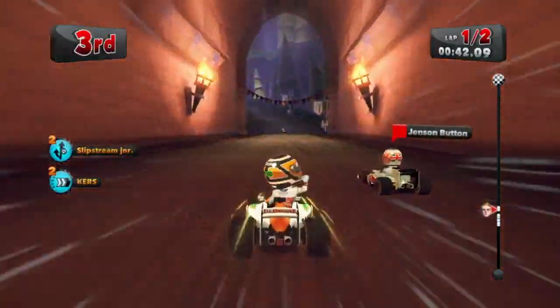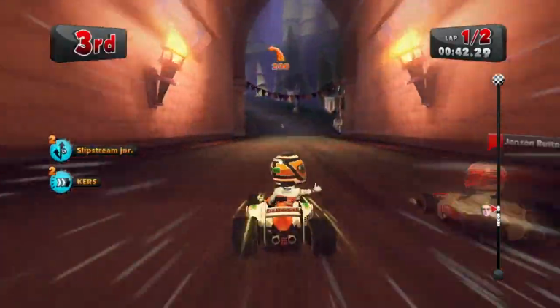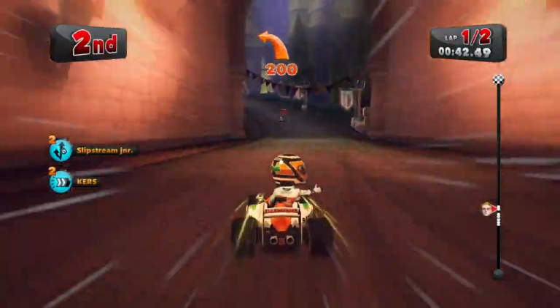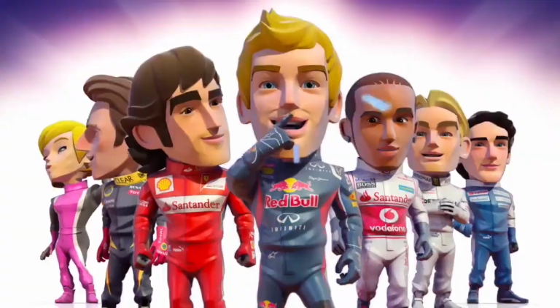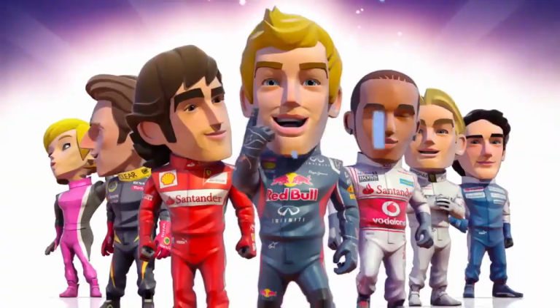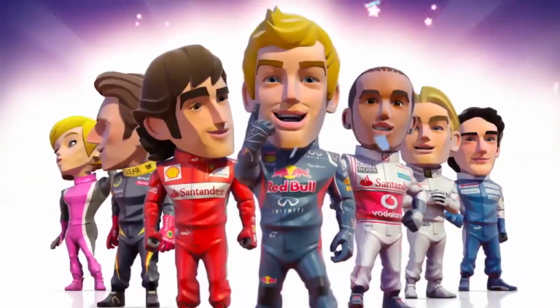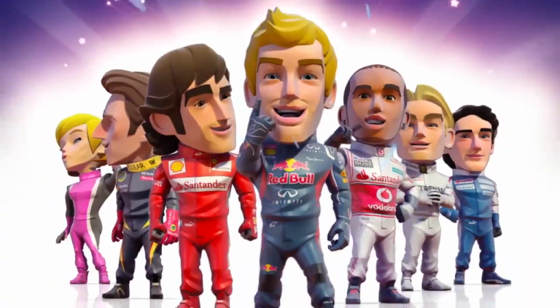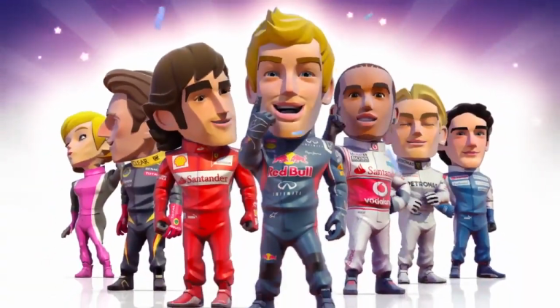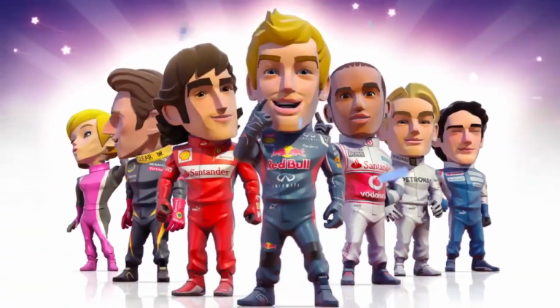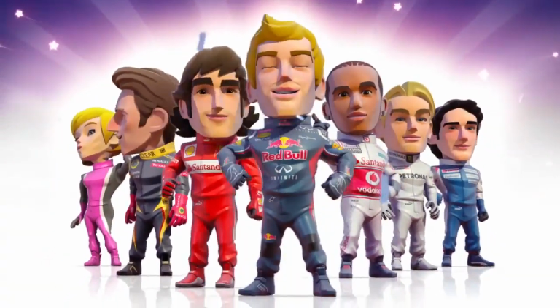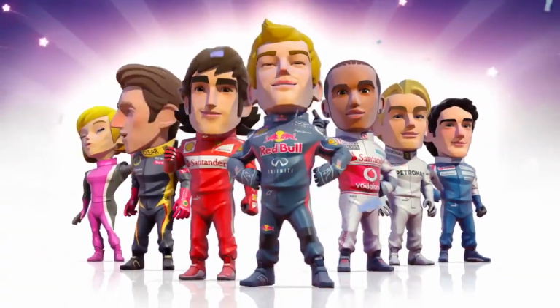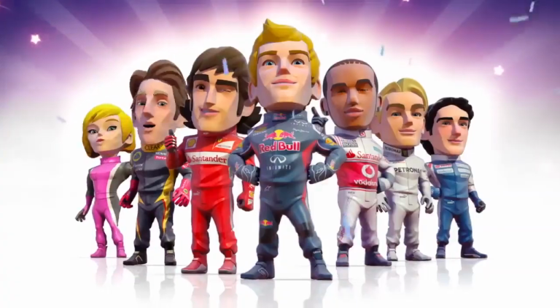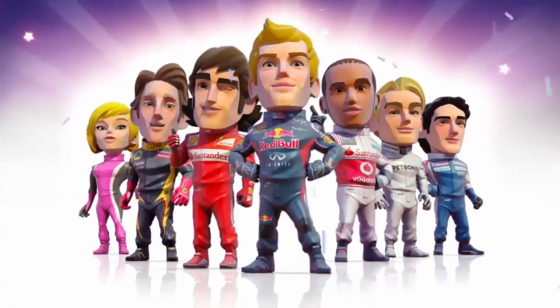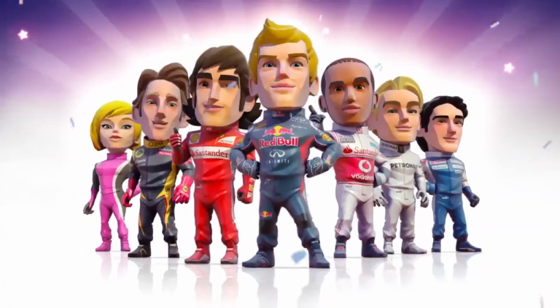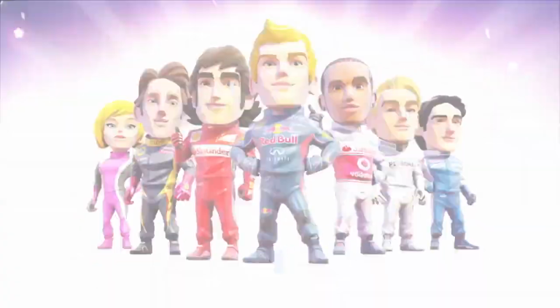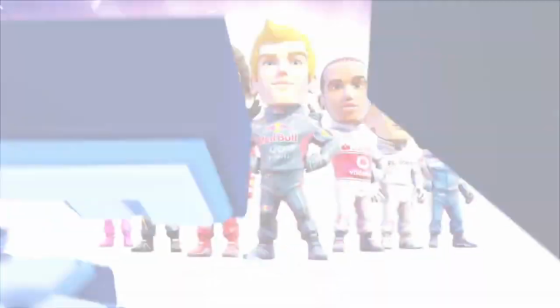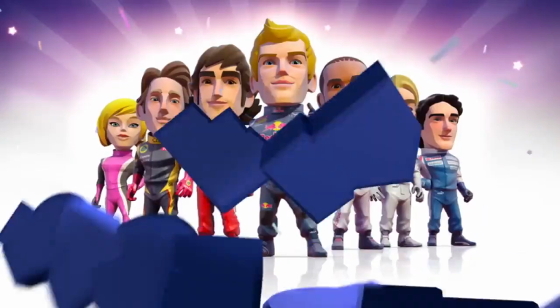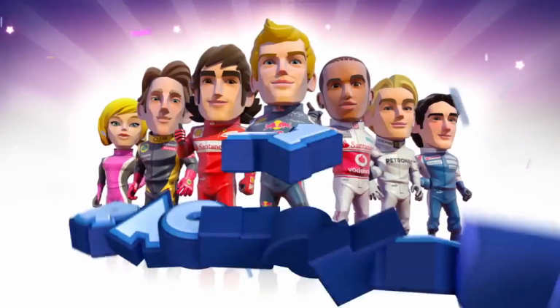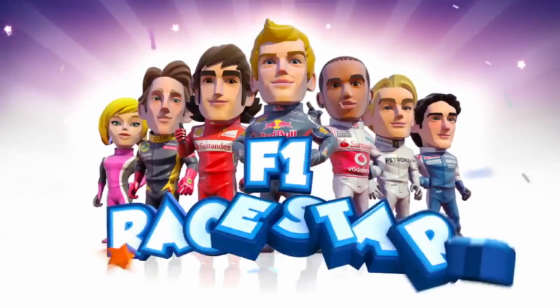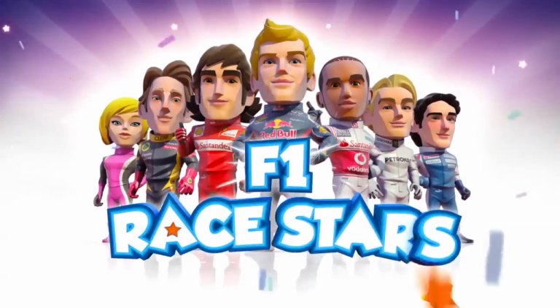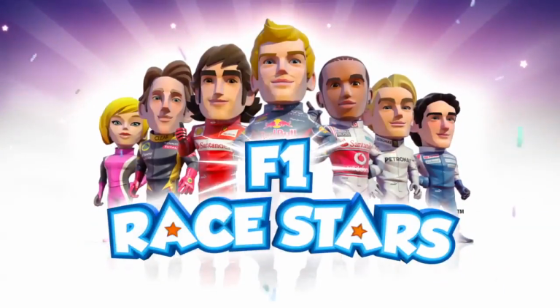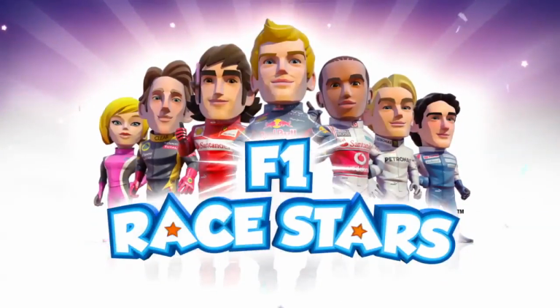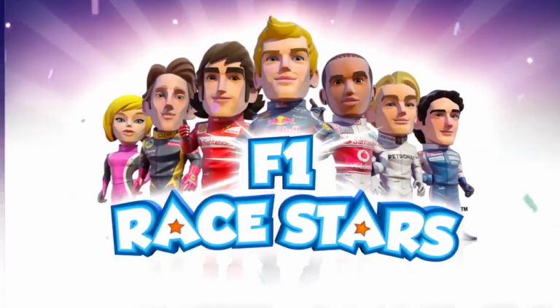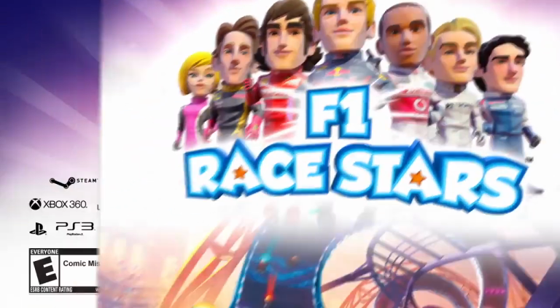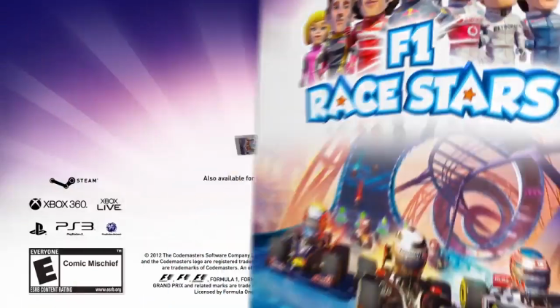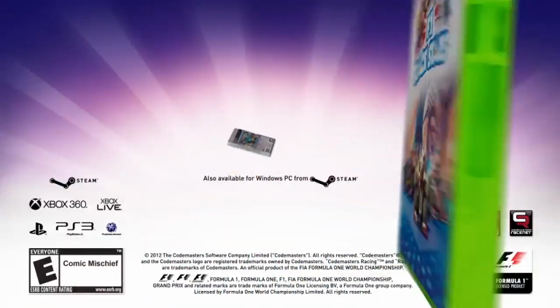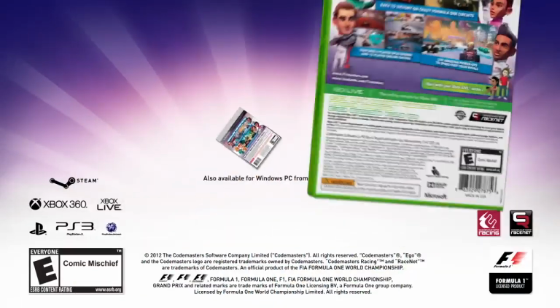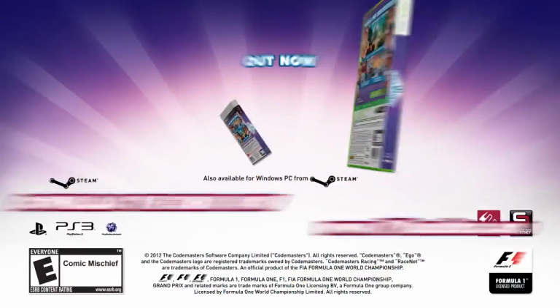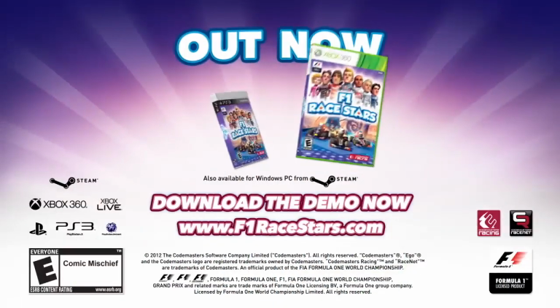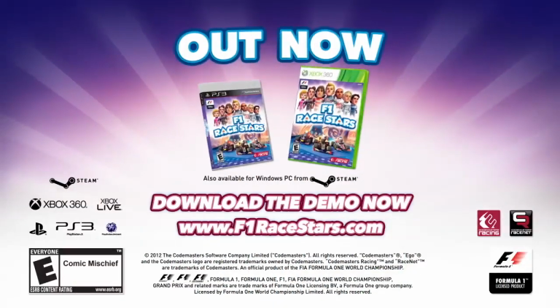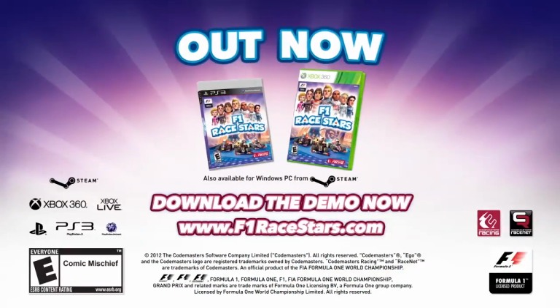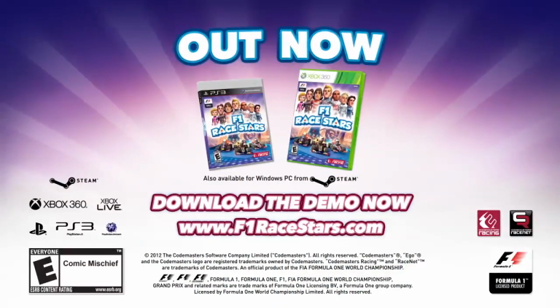Bye! F1 Race Time — taking Formula 1 over the top!